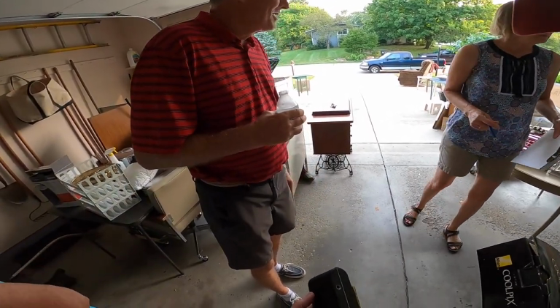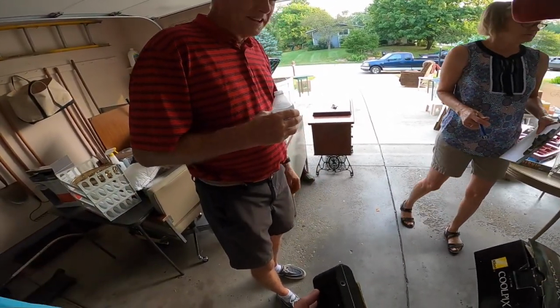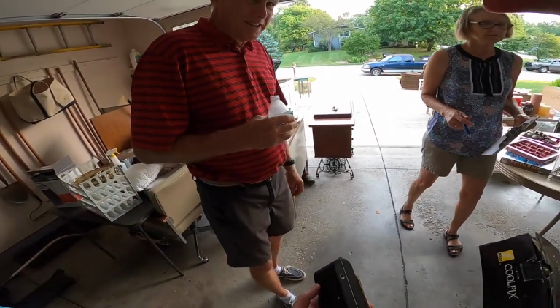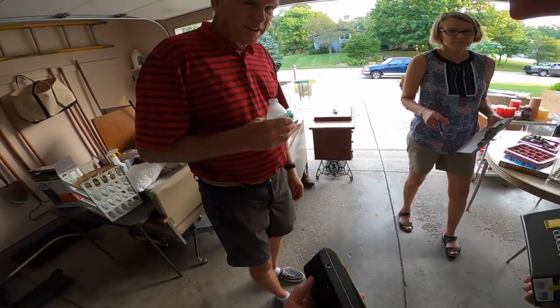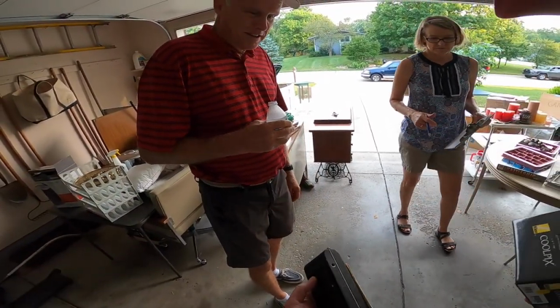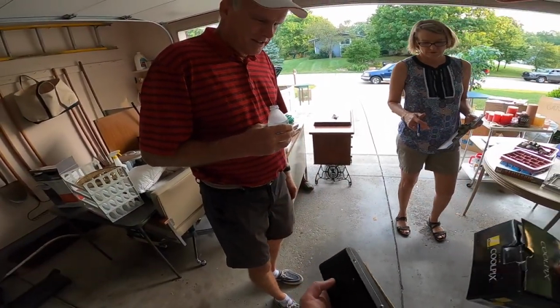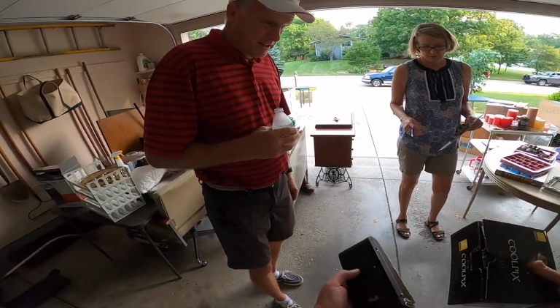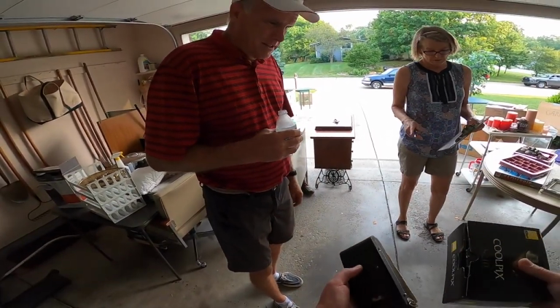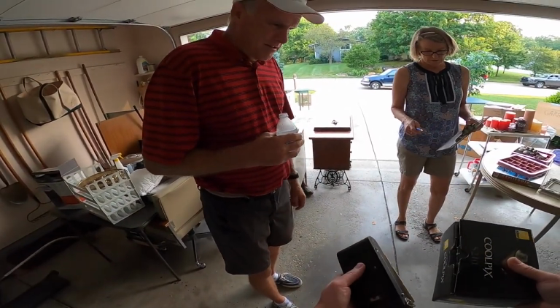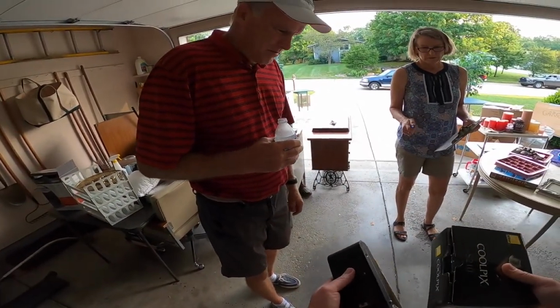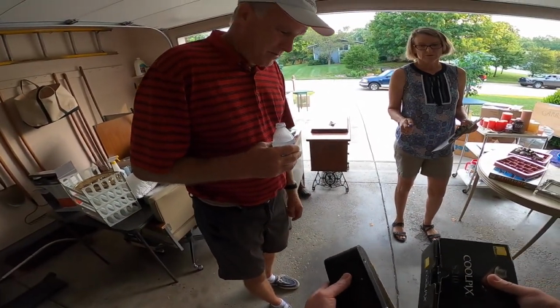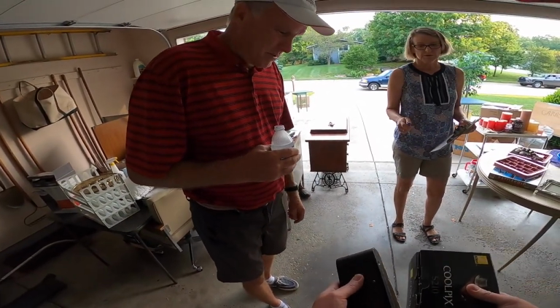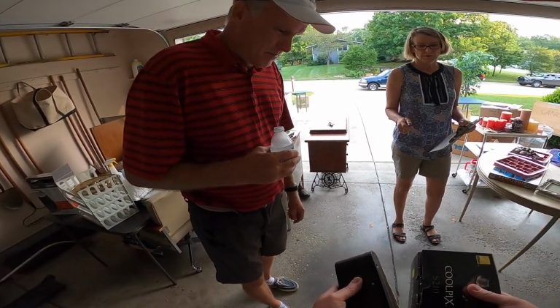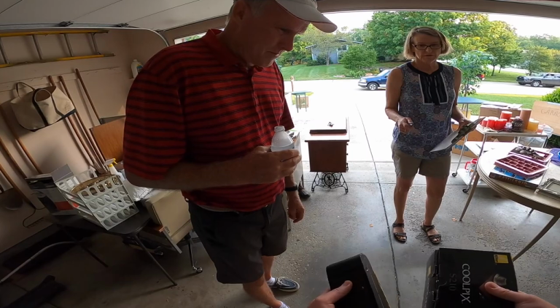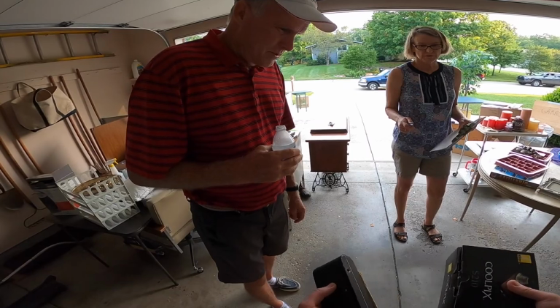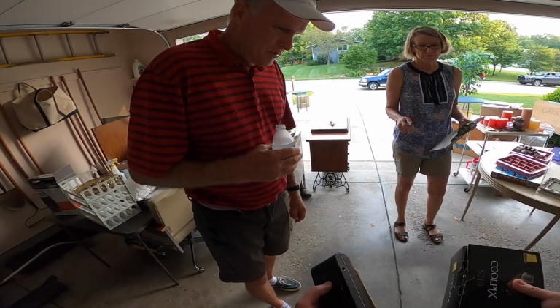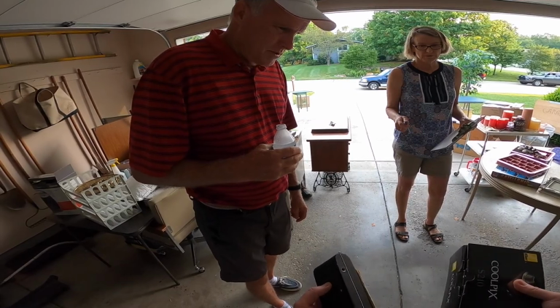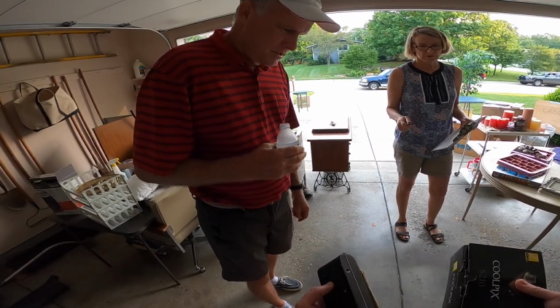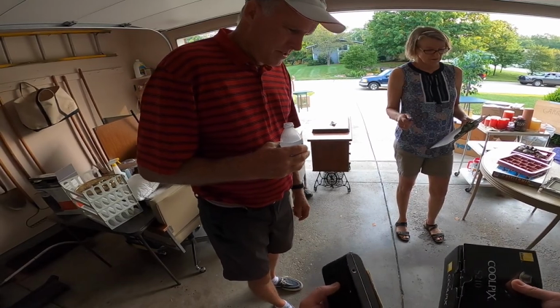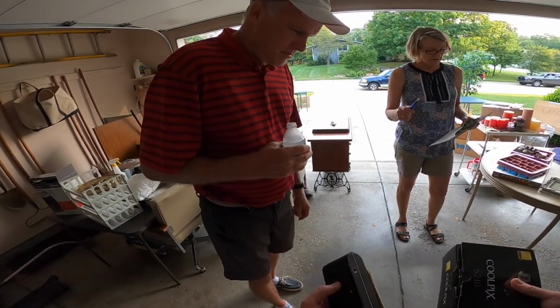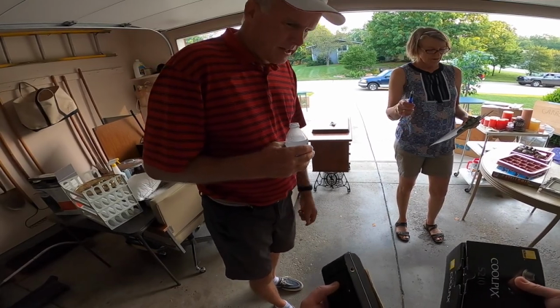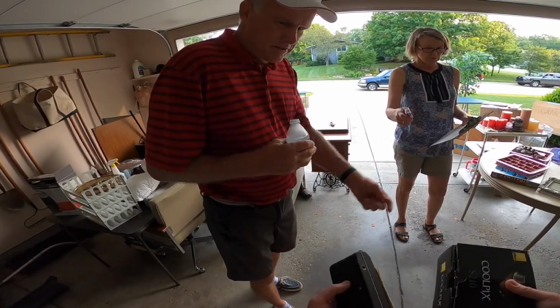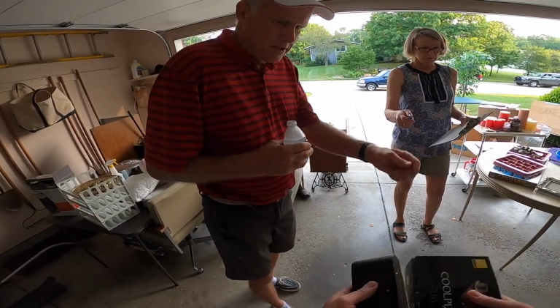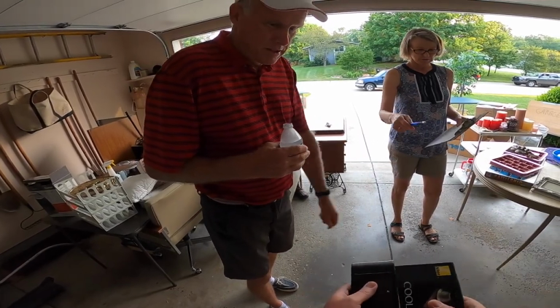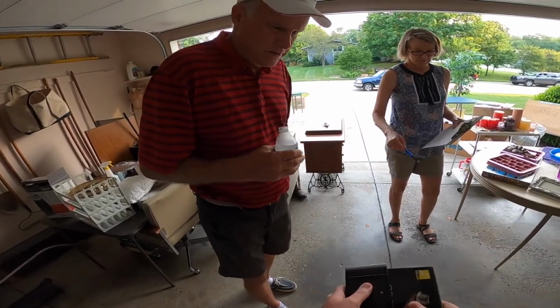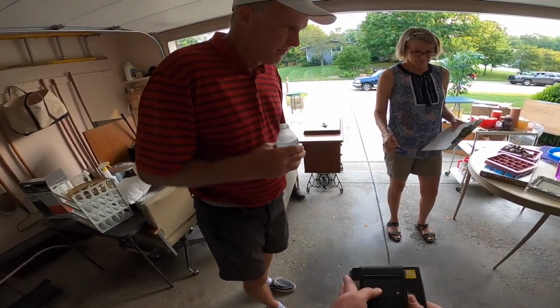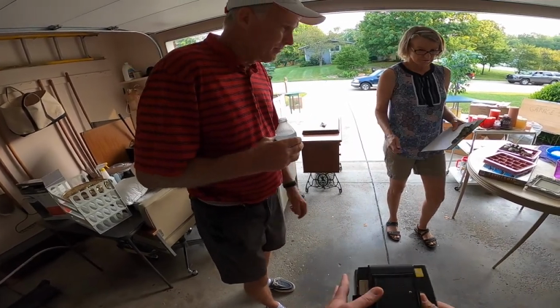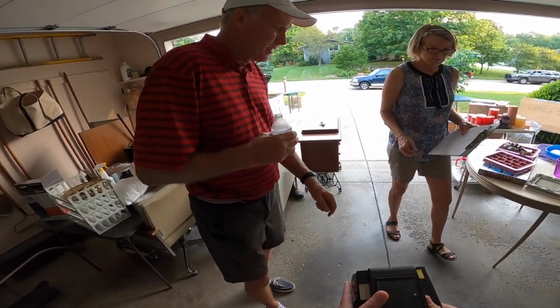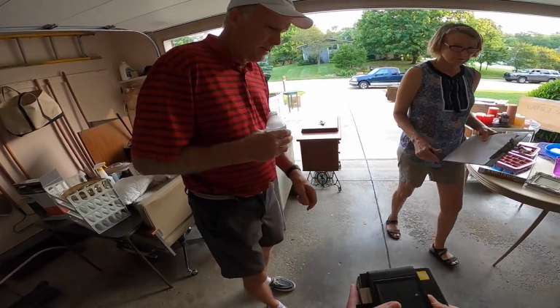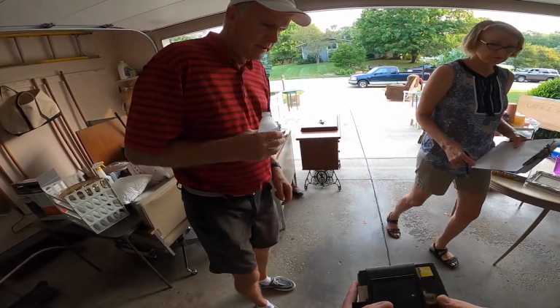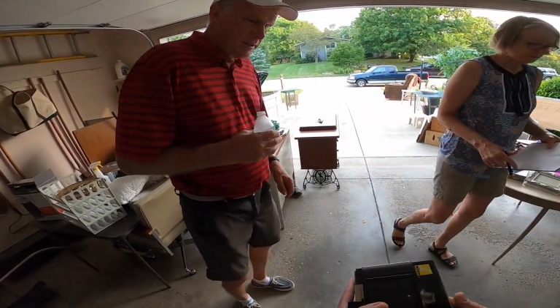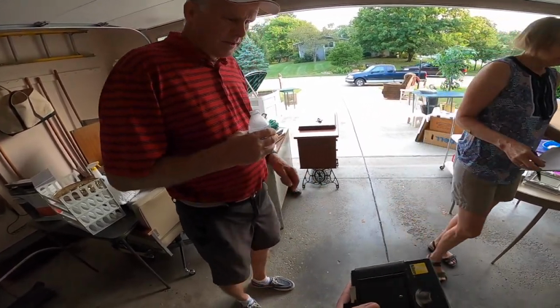Call it $40 for everything? Let's see. What did she say? I think we're at like $41. That's fine. I appreciate it. Thank you.